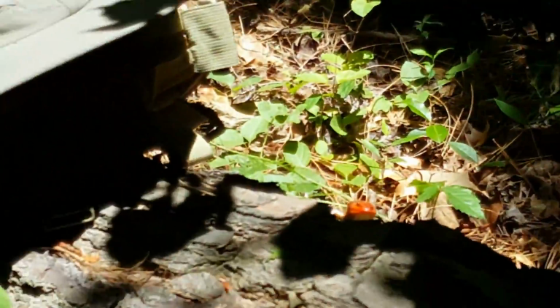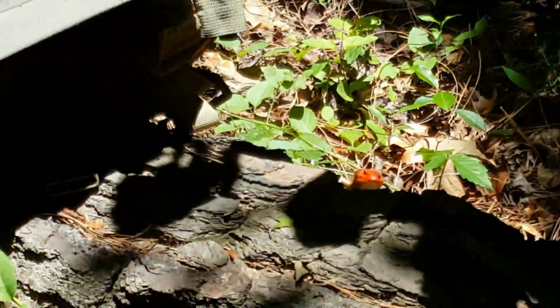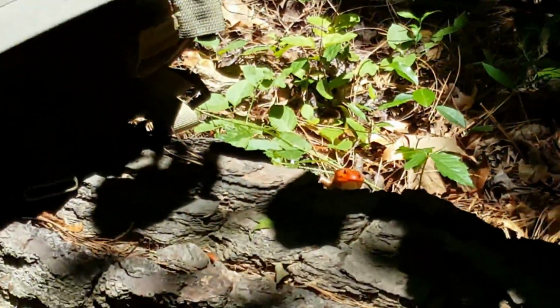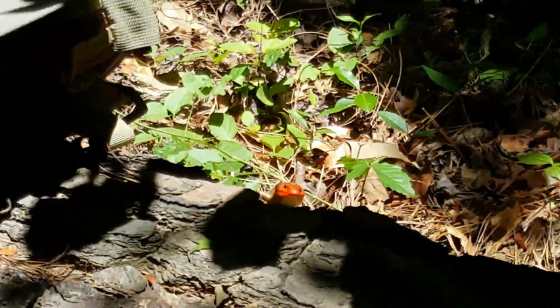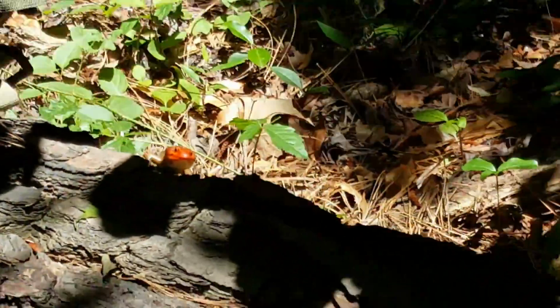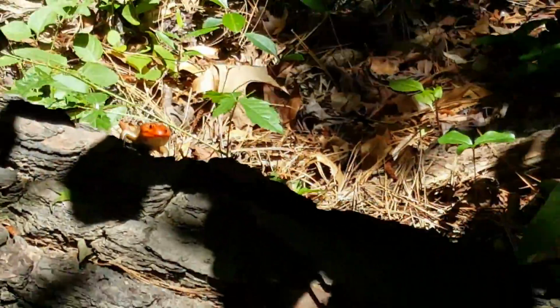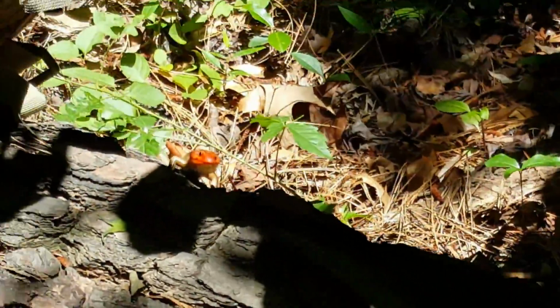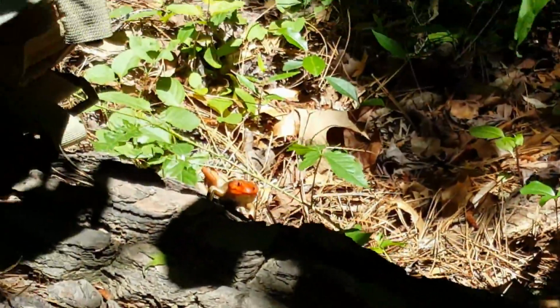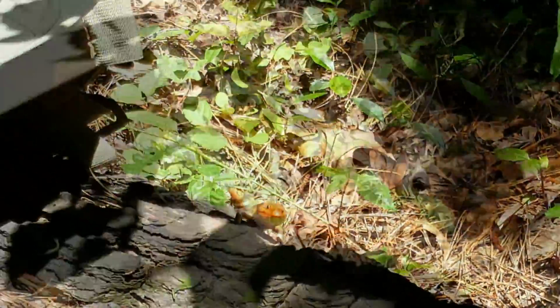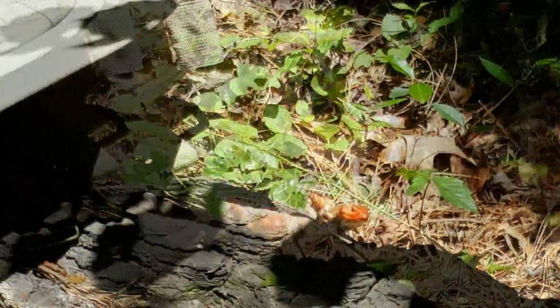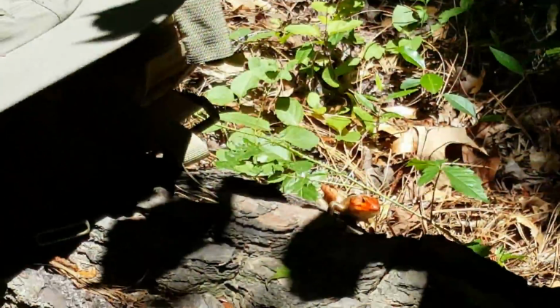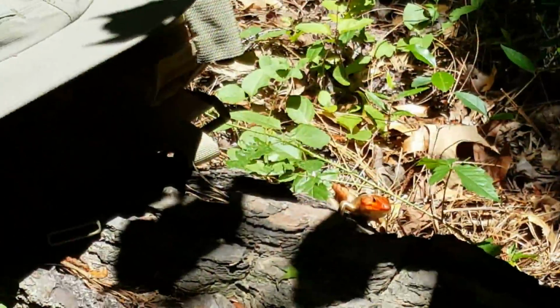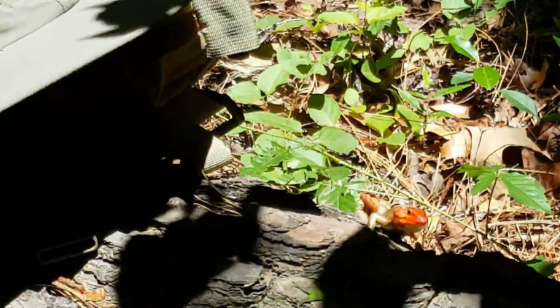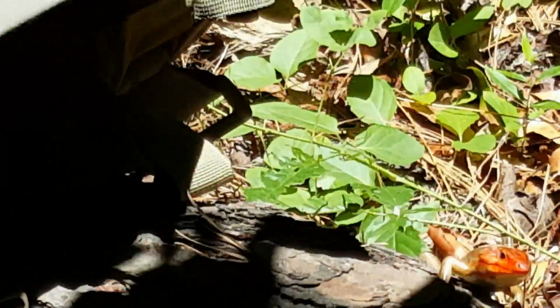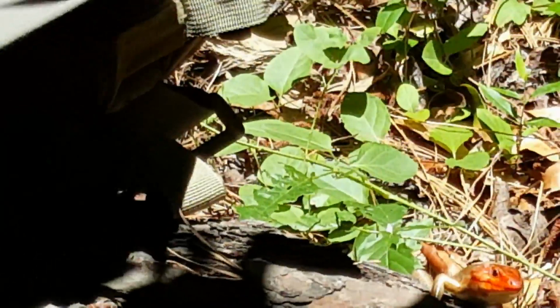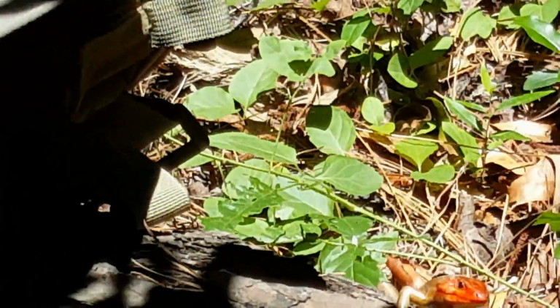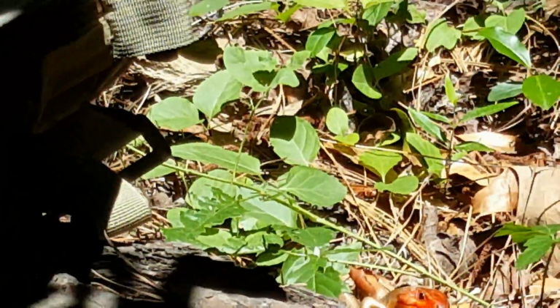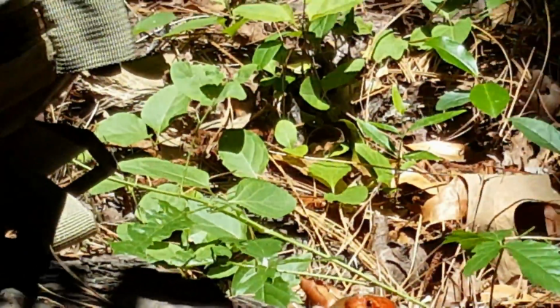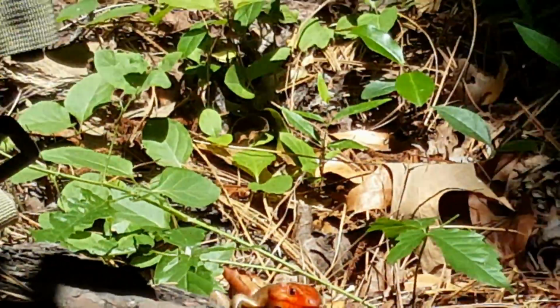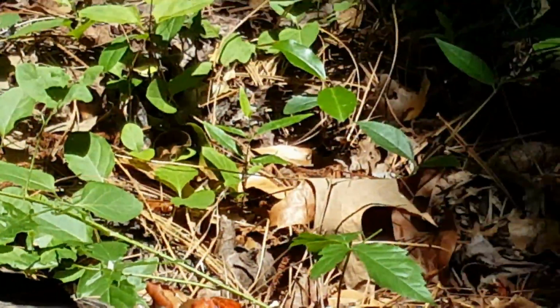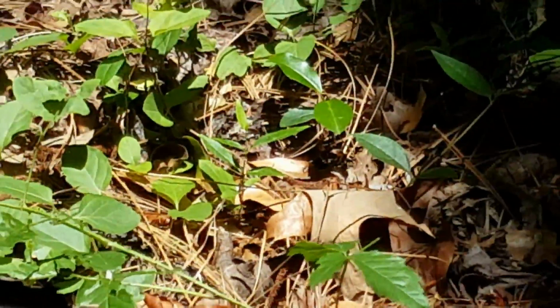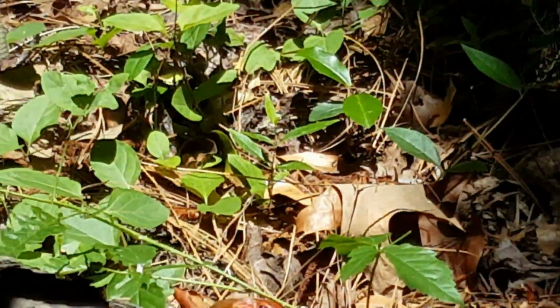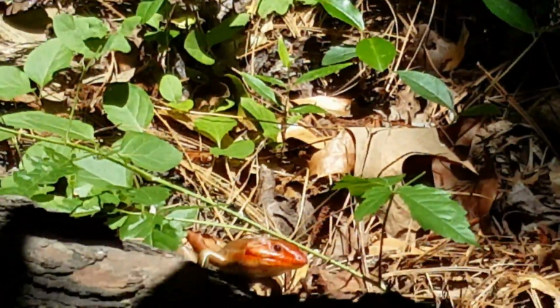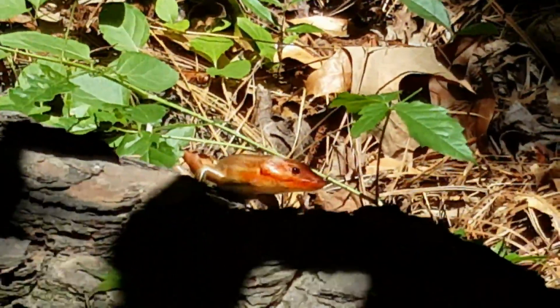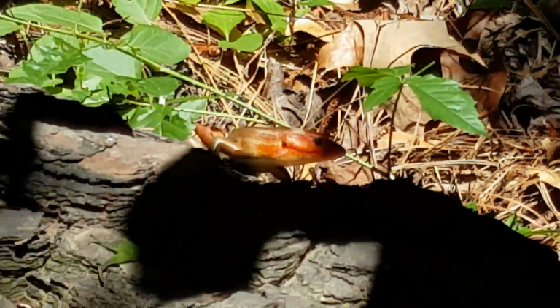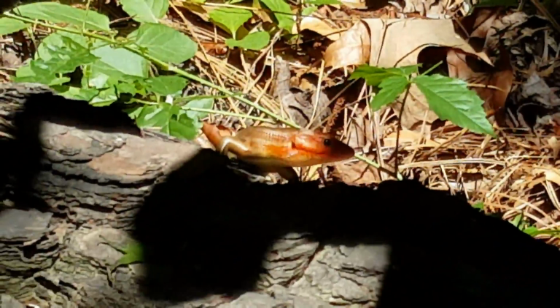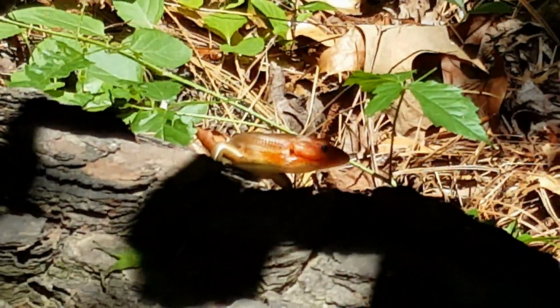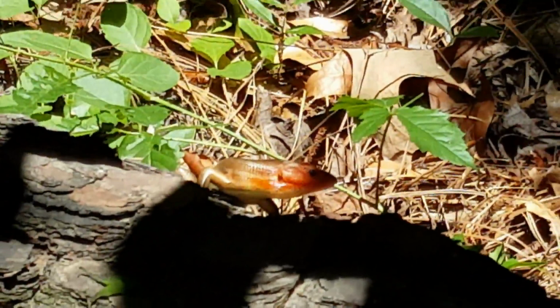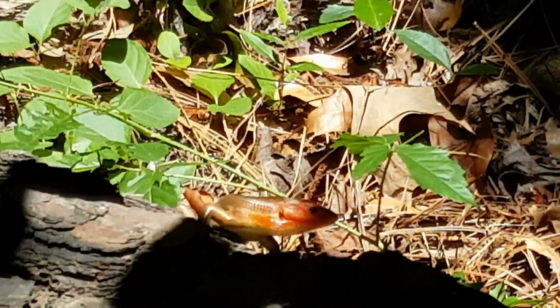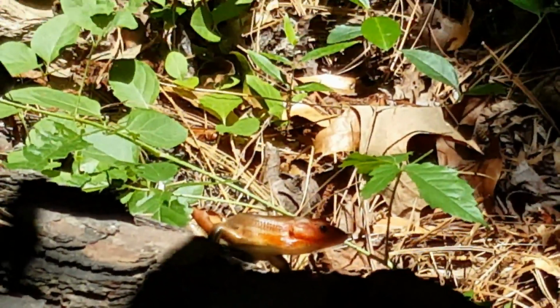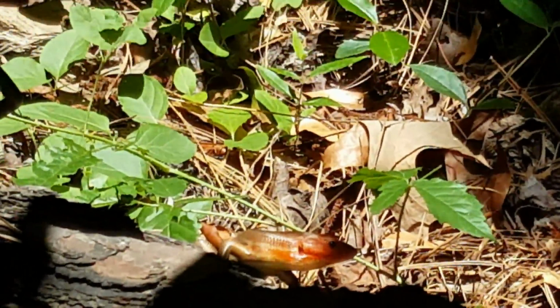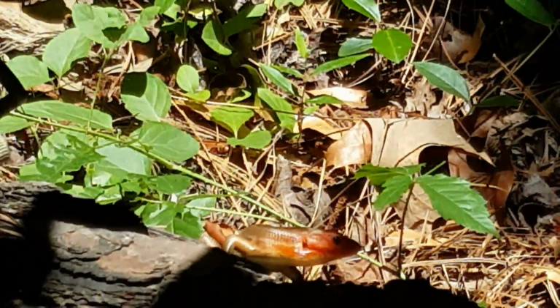There it is, he just showed up. Share that with you — look at that.